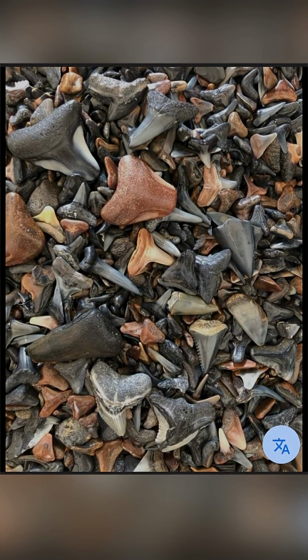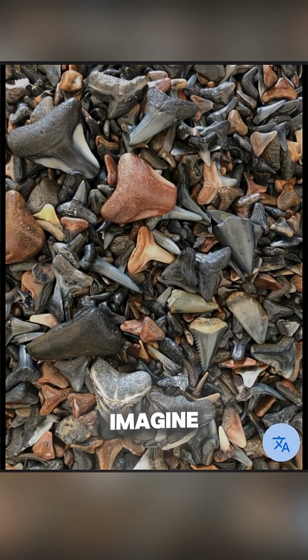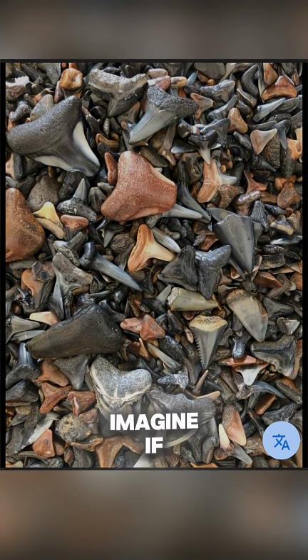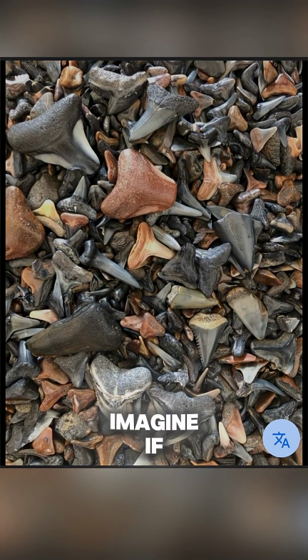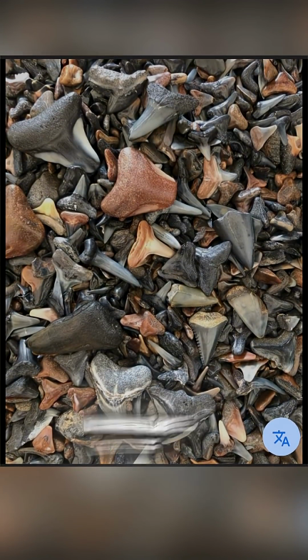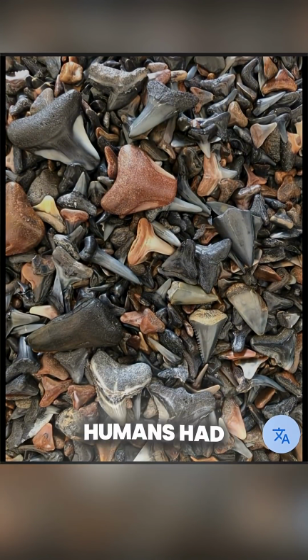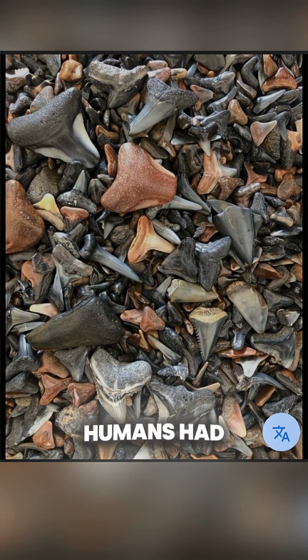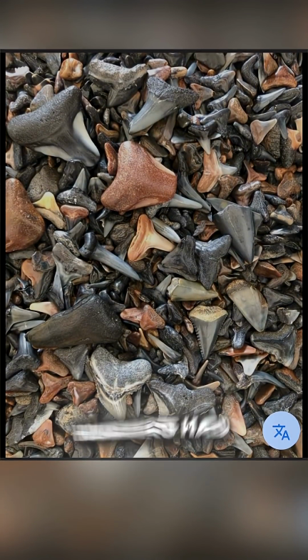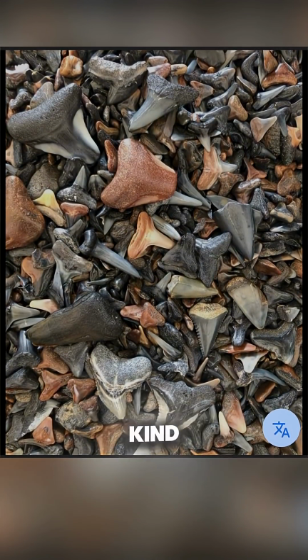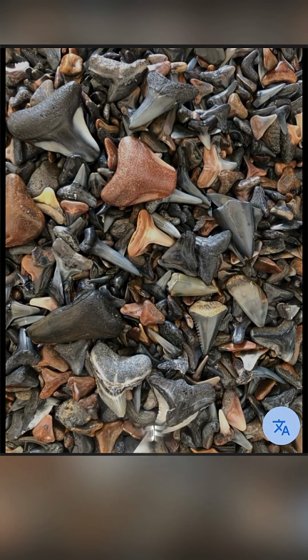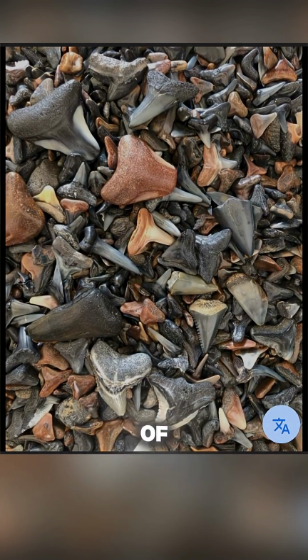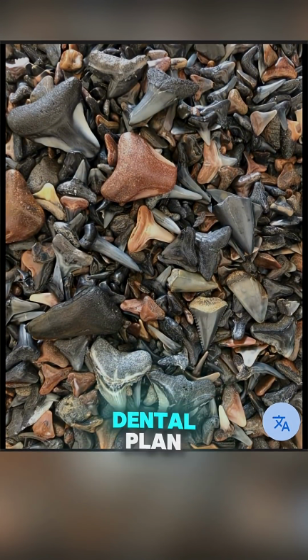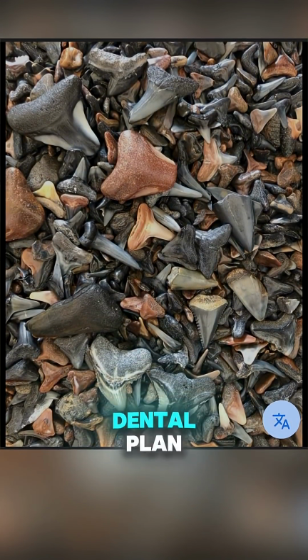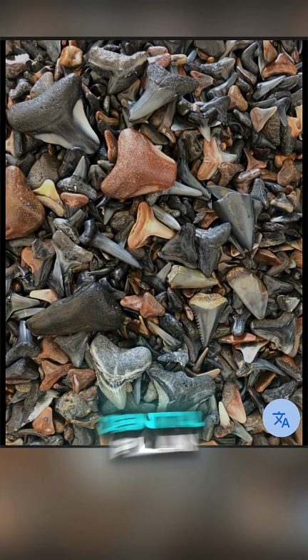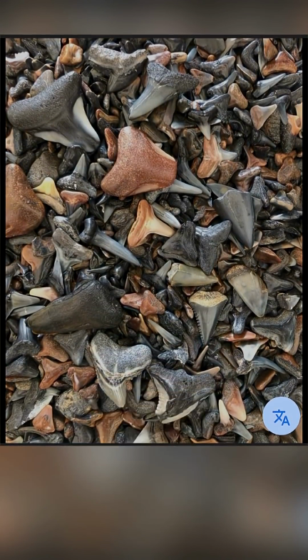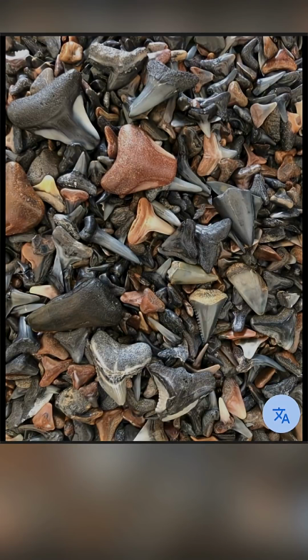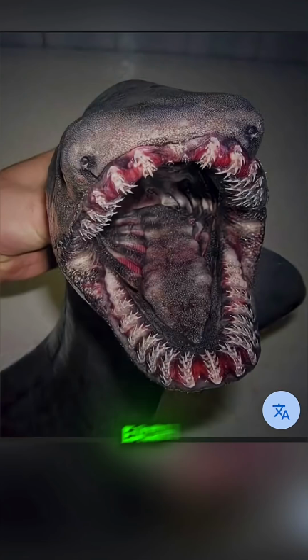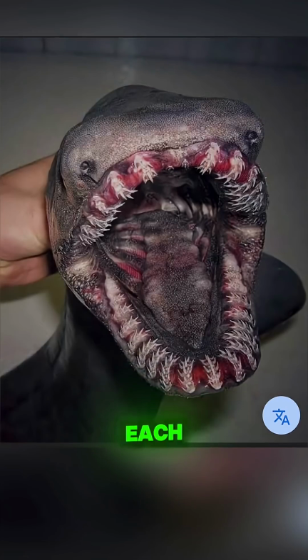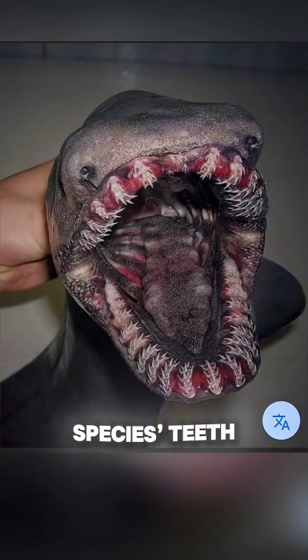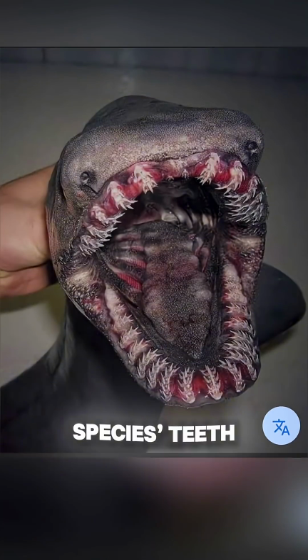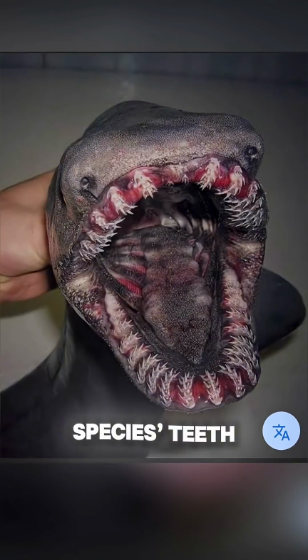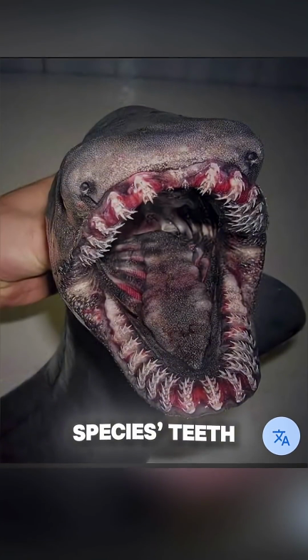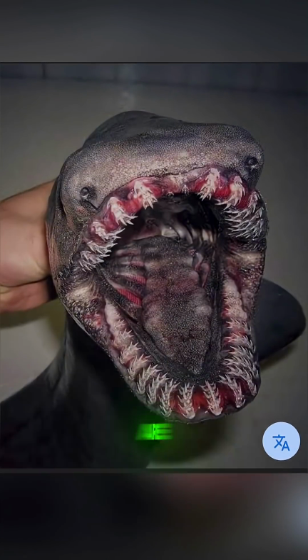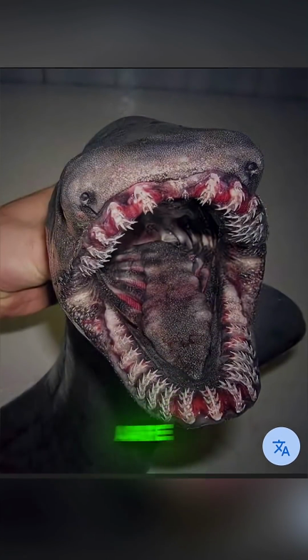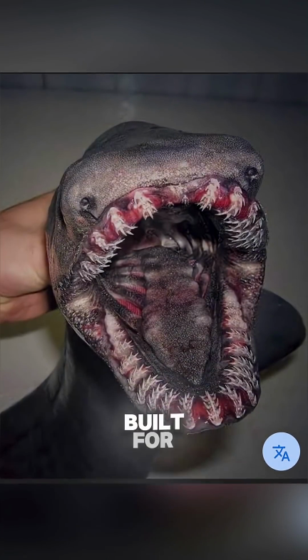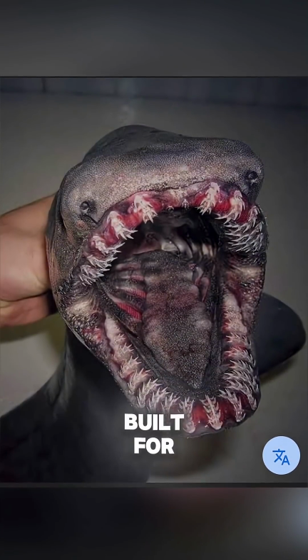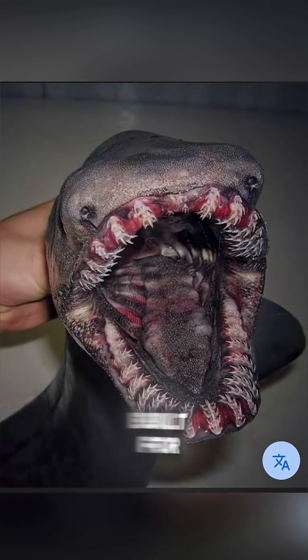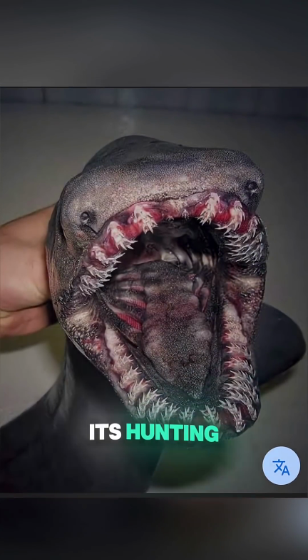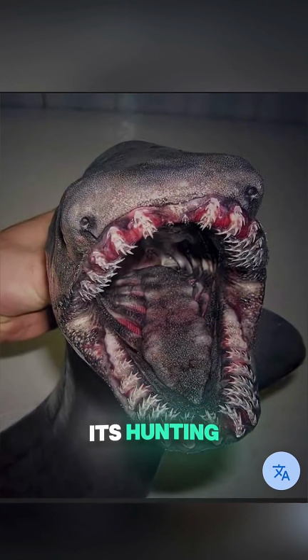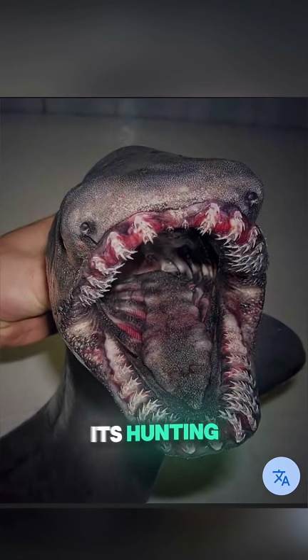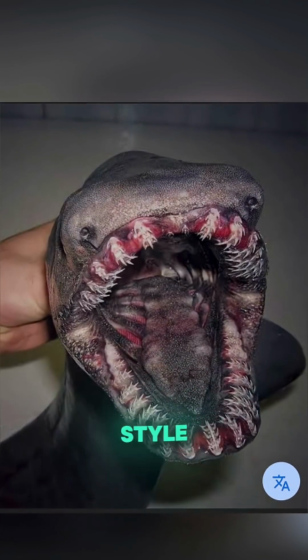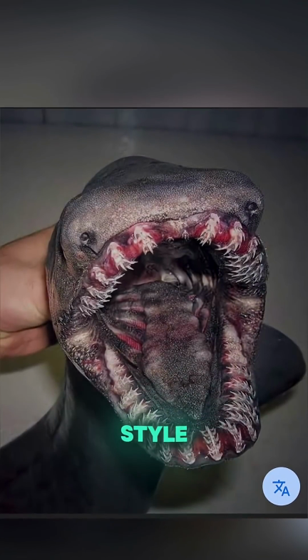Imagine if humans had that kind of dental plan. Each species' teeth are built for its hunting style.